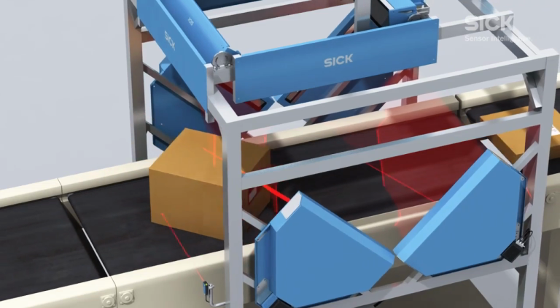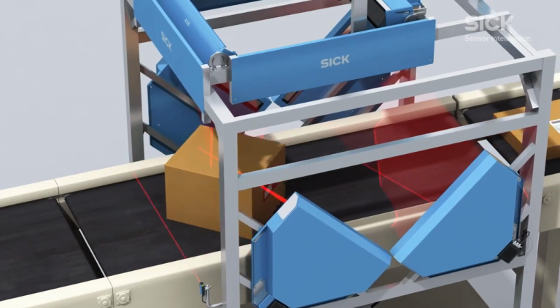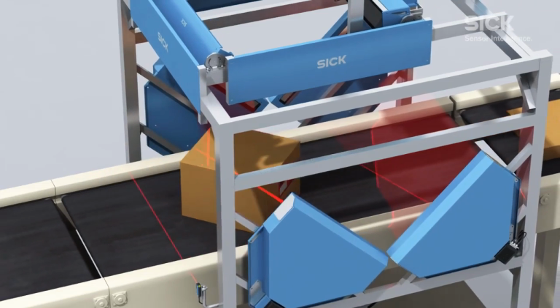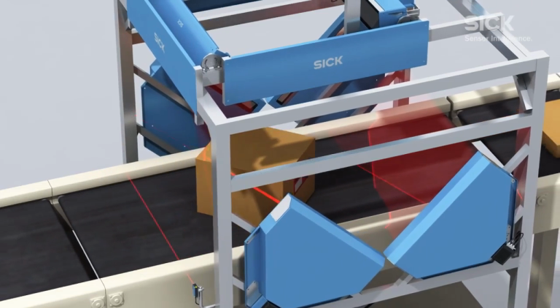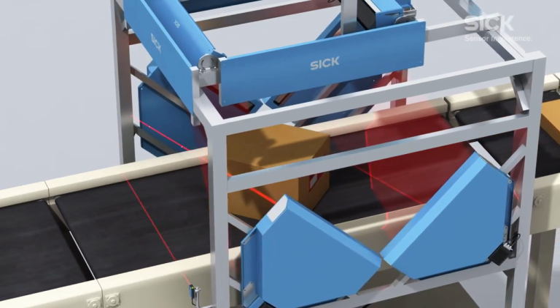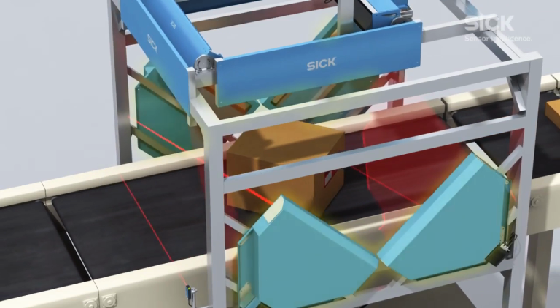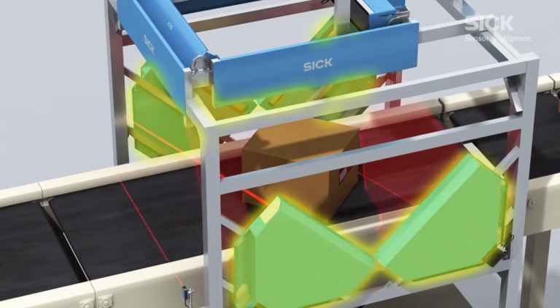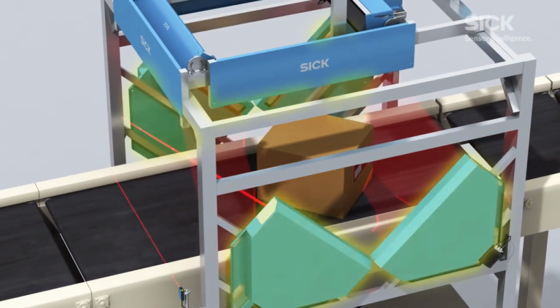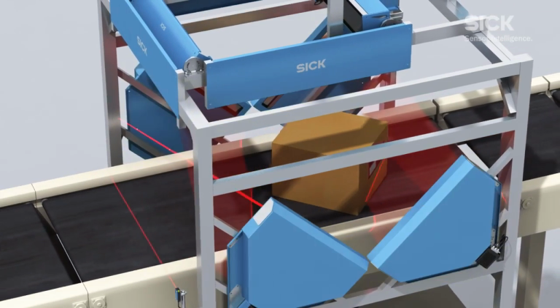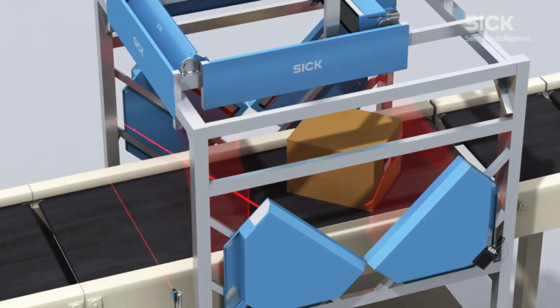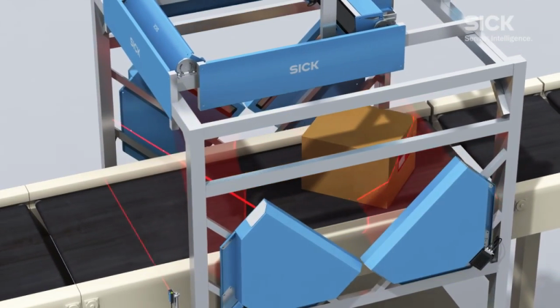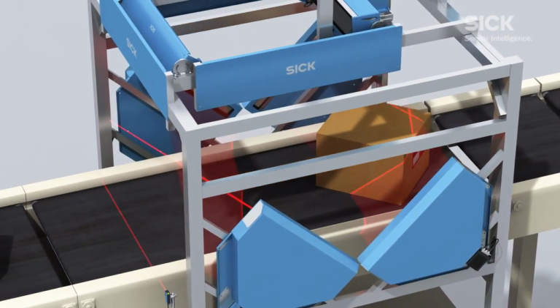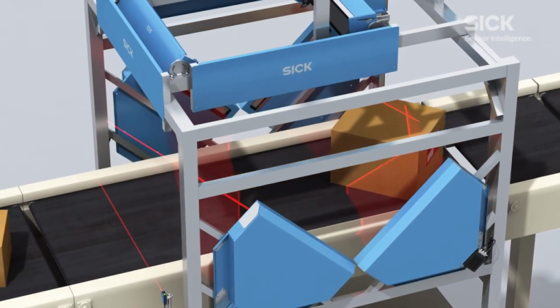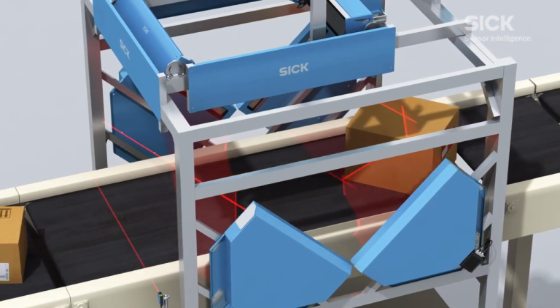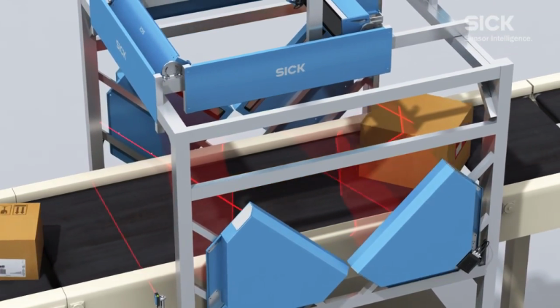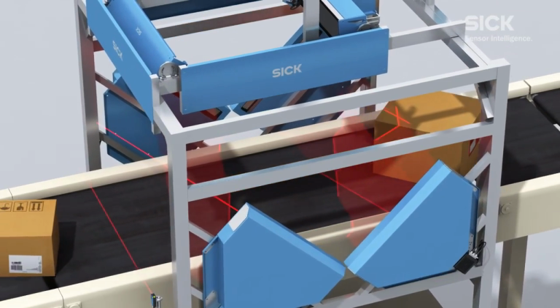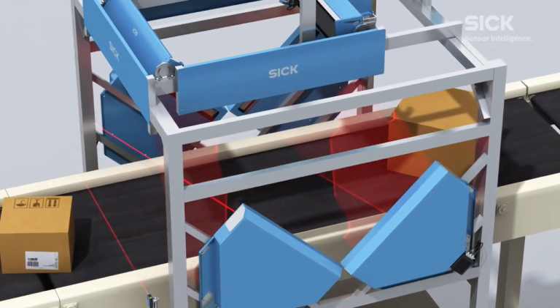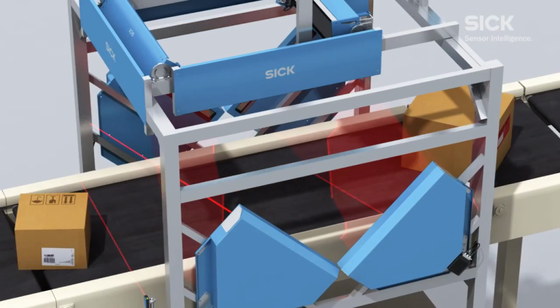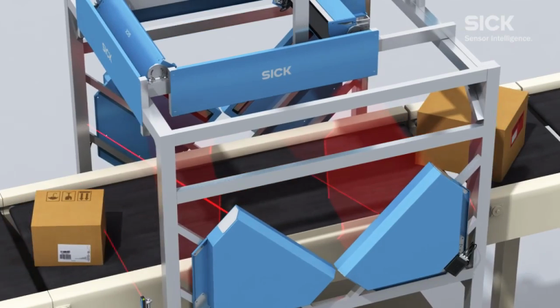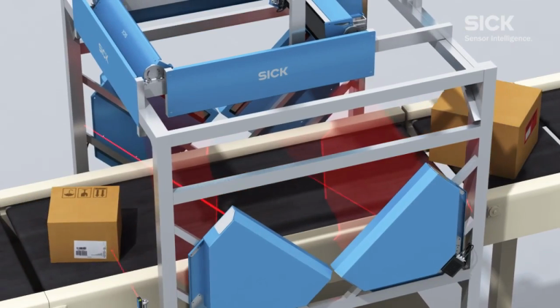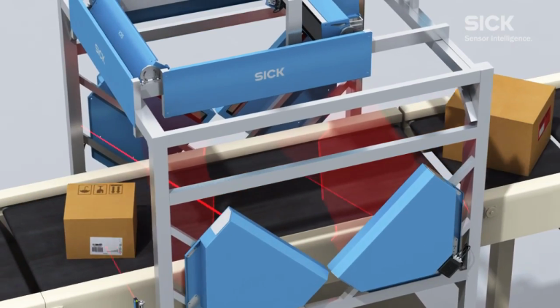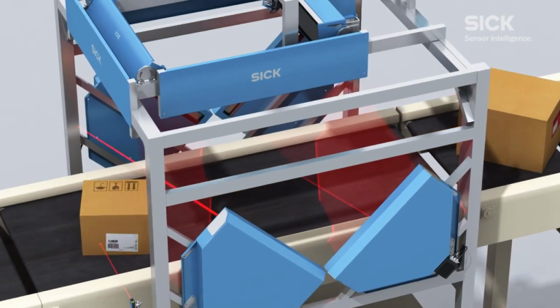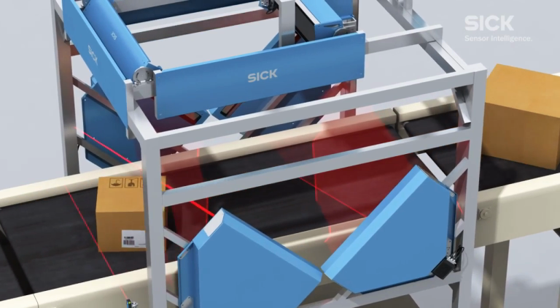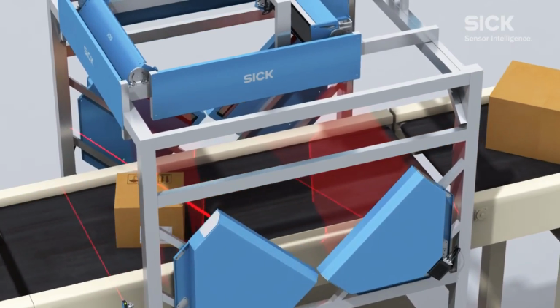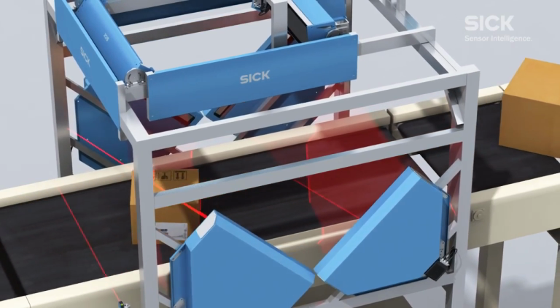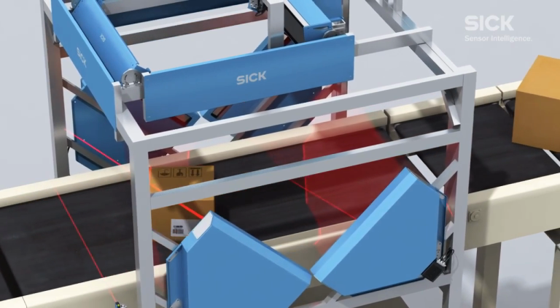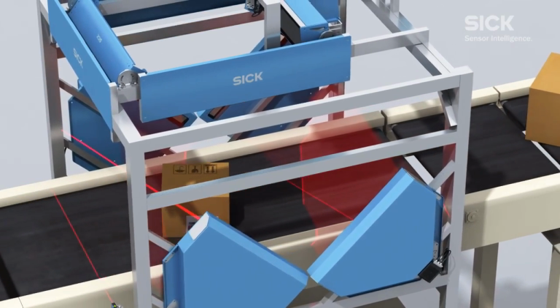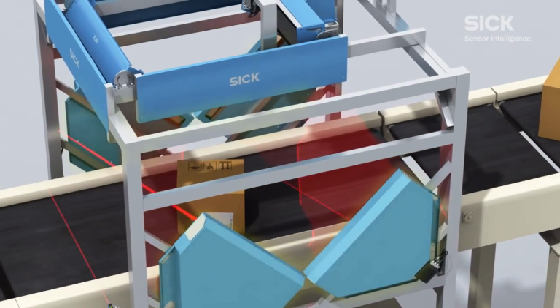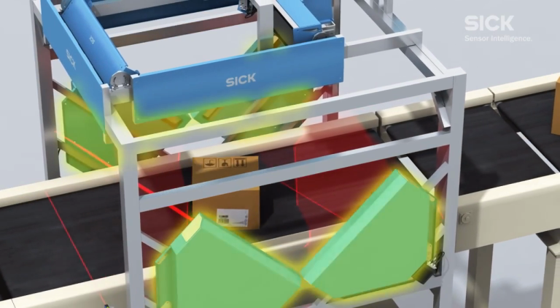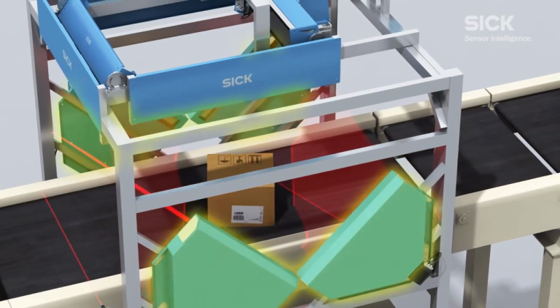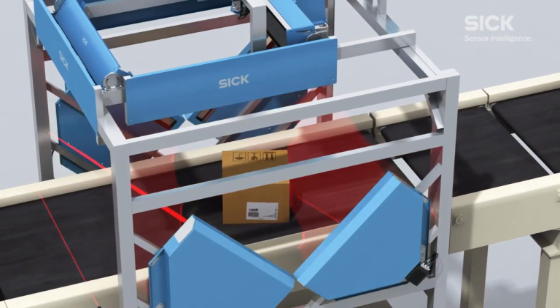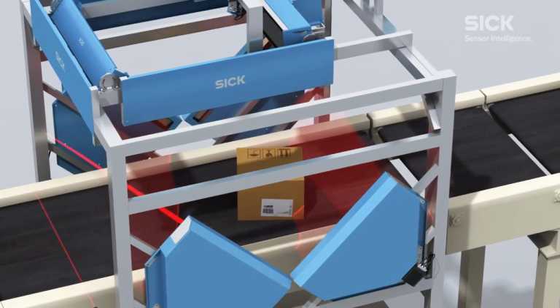For side reading, mirror hoods reduce the minimum reading distance to the object and increase the height of the reading field.